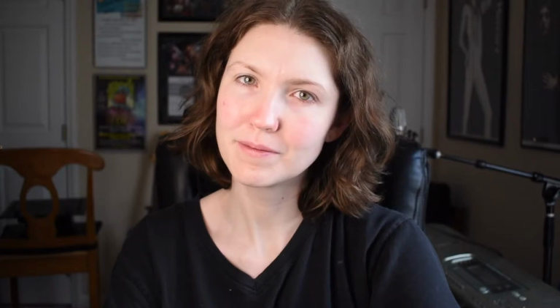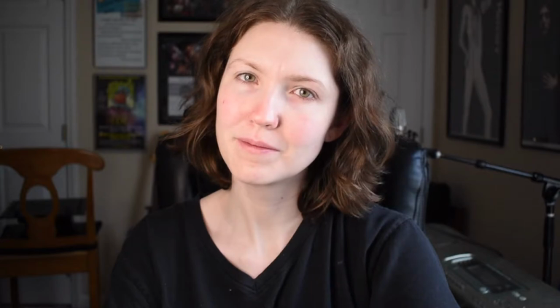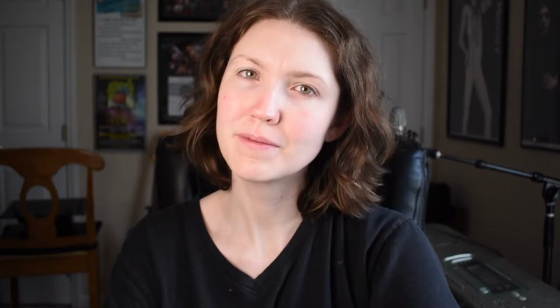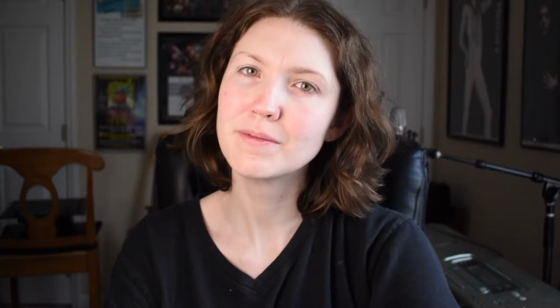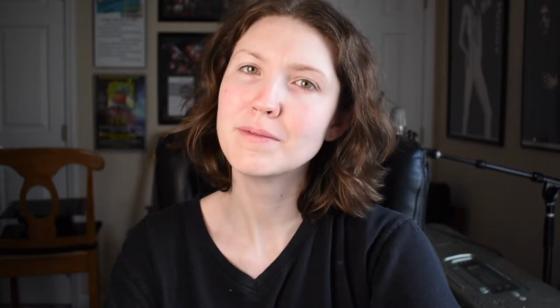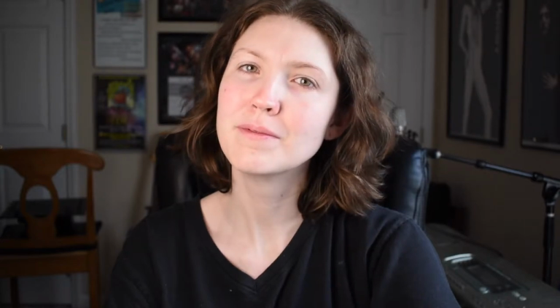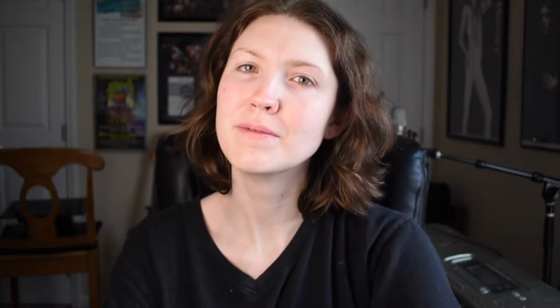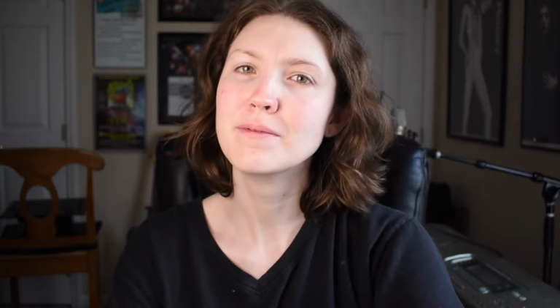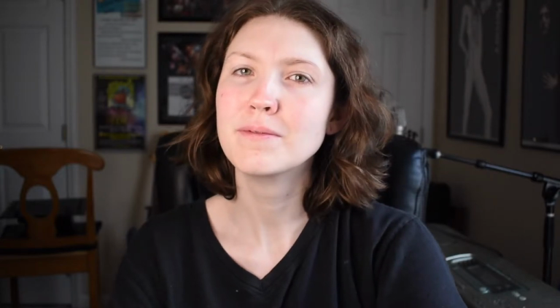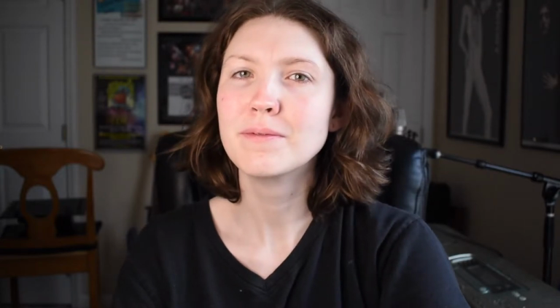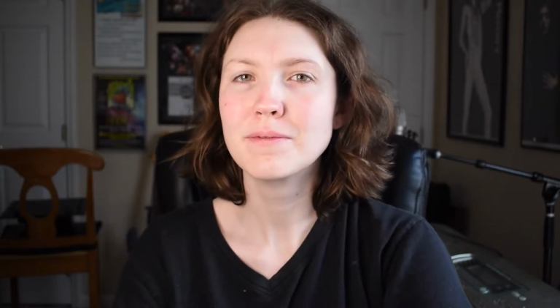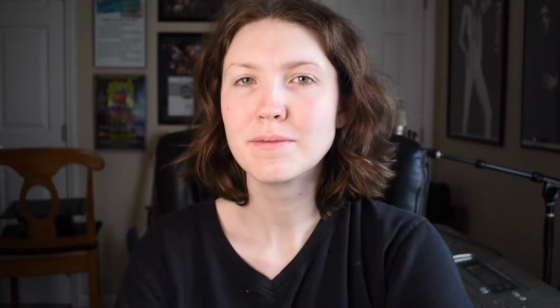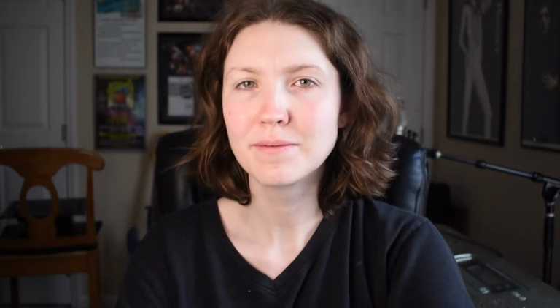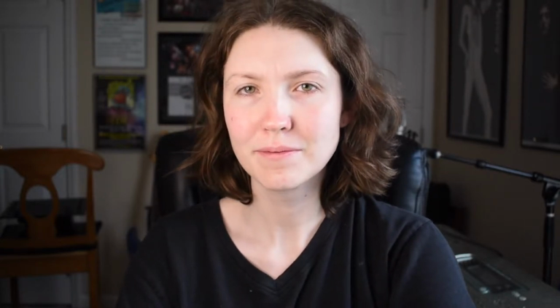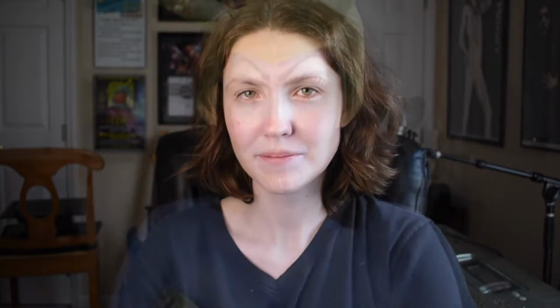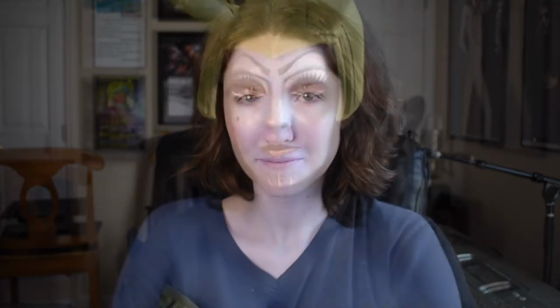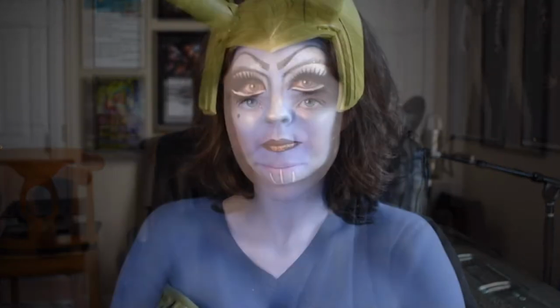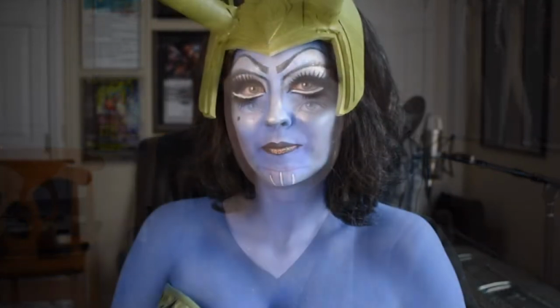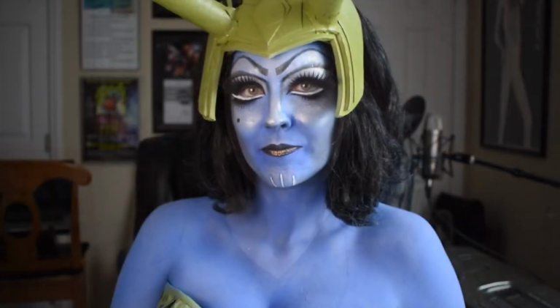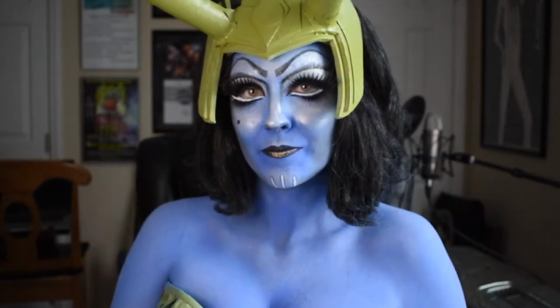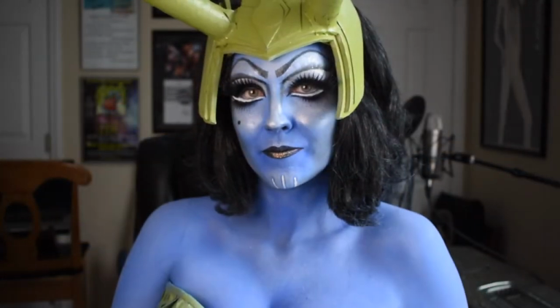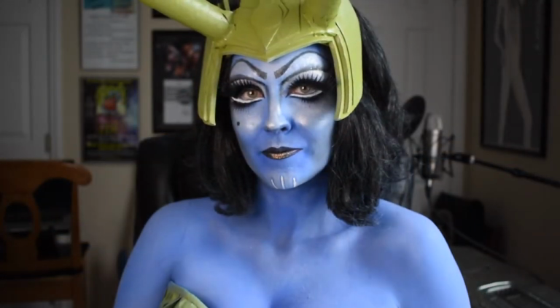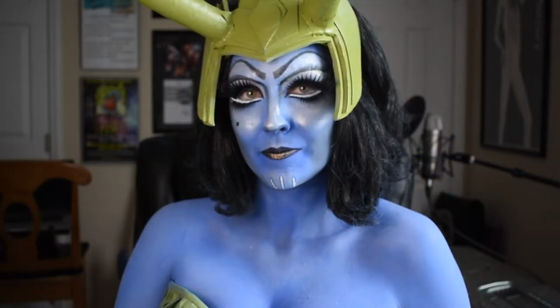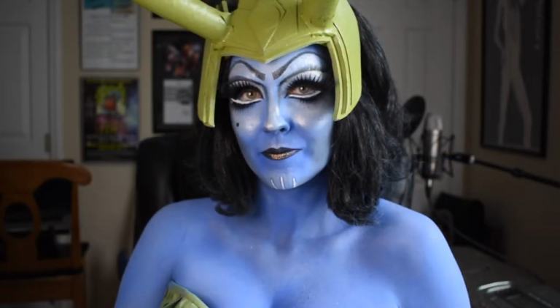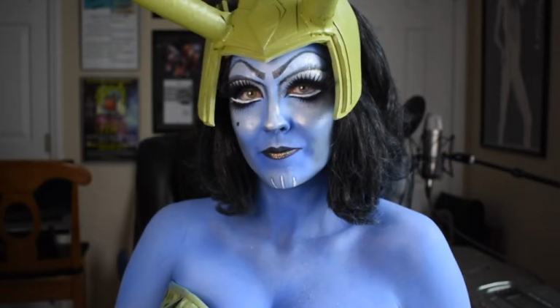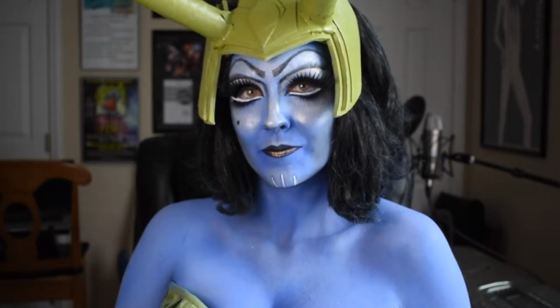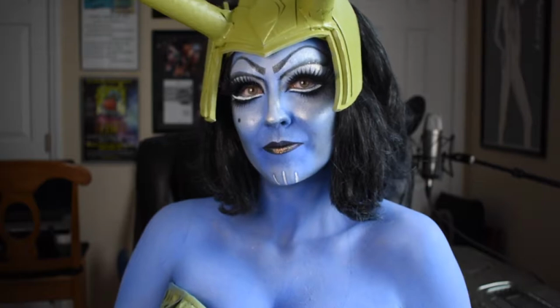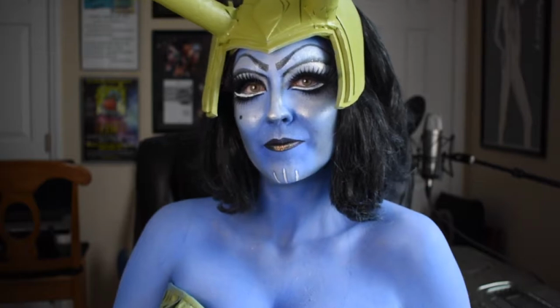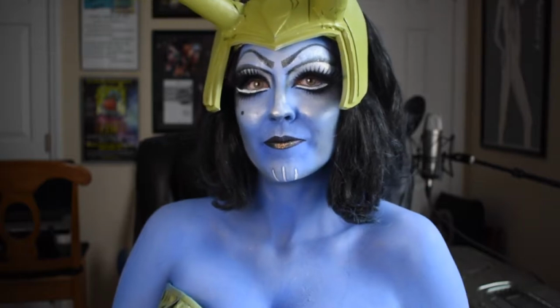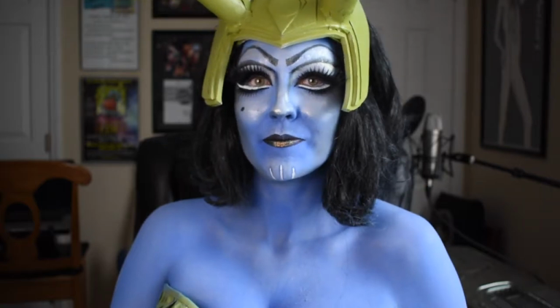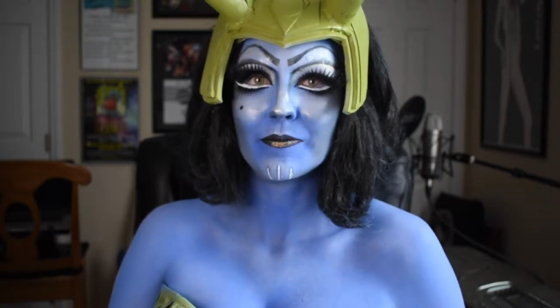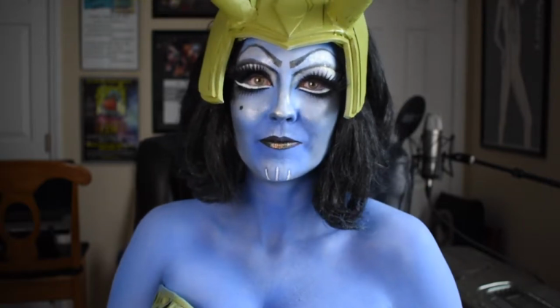Hey, what's up? It's GC Kinsey, and this is my Loki of Jotunheim drag makeup tutorial.